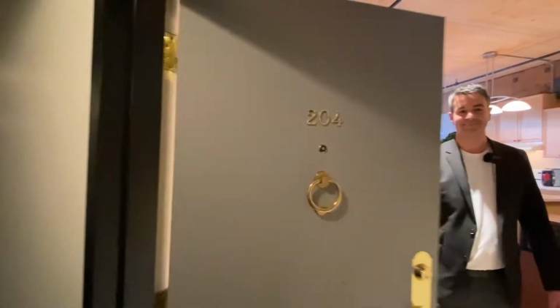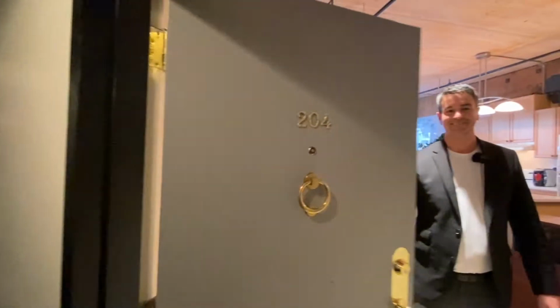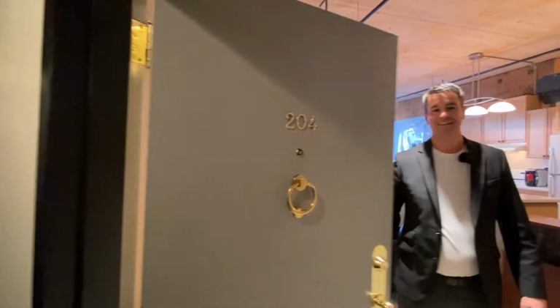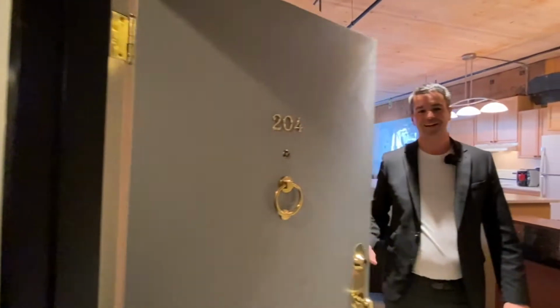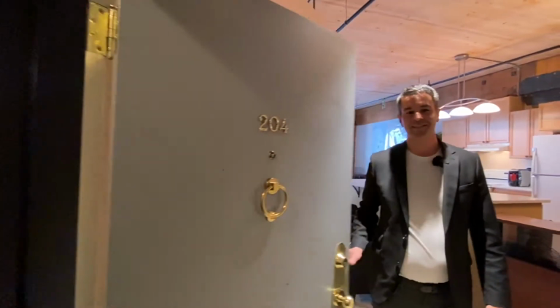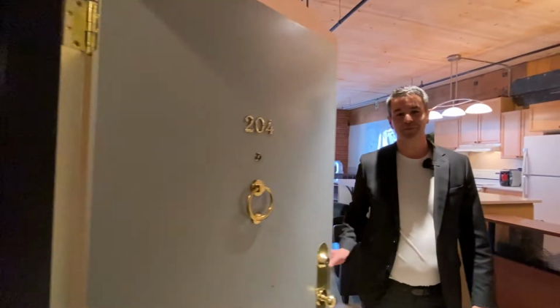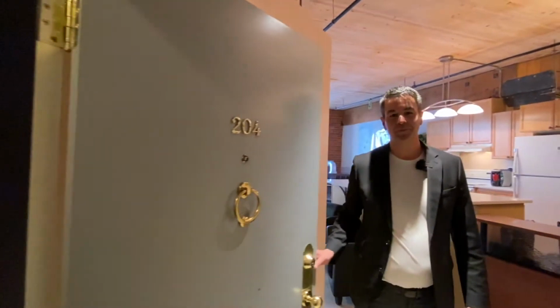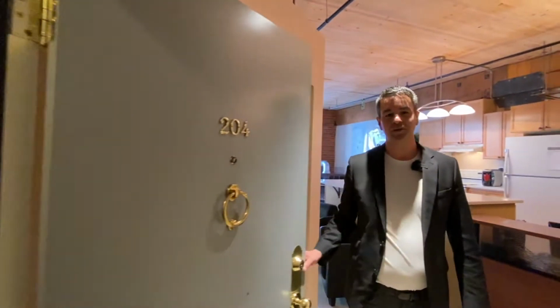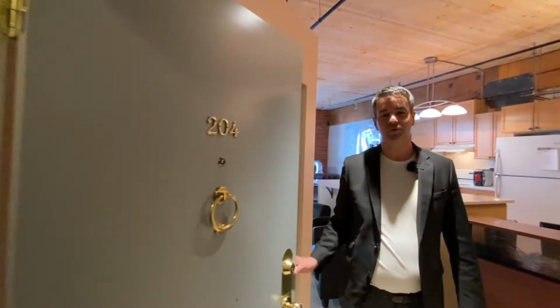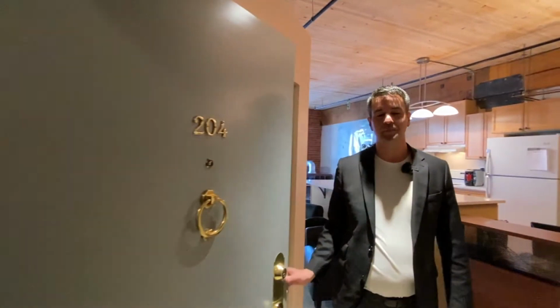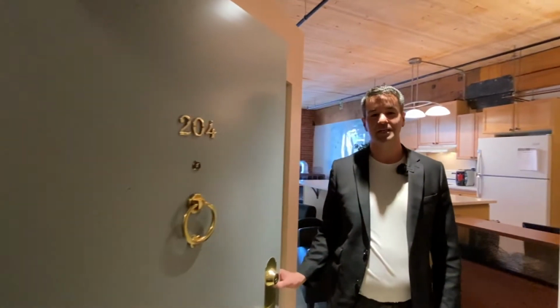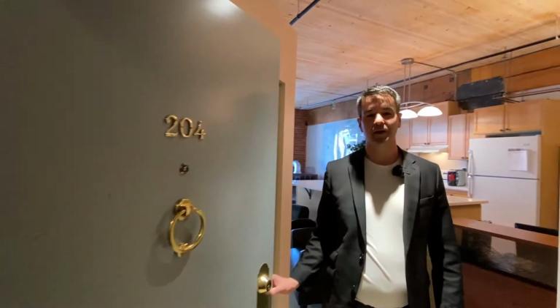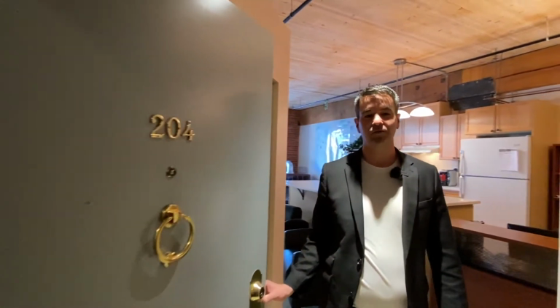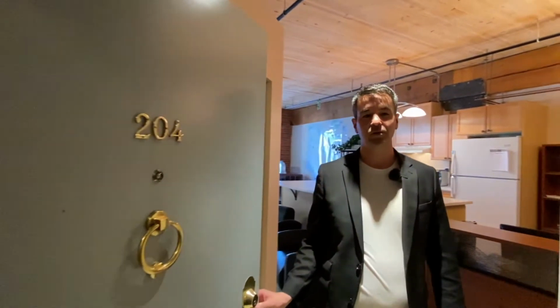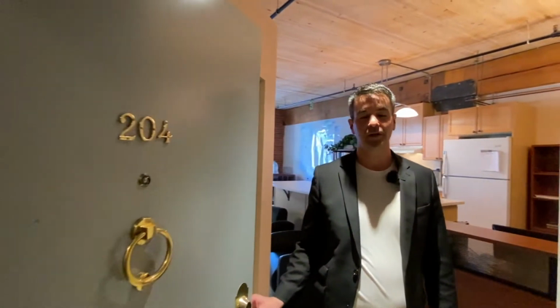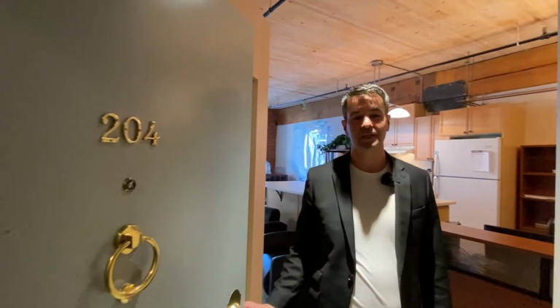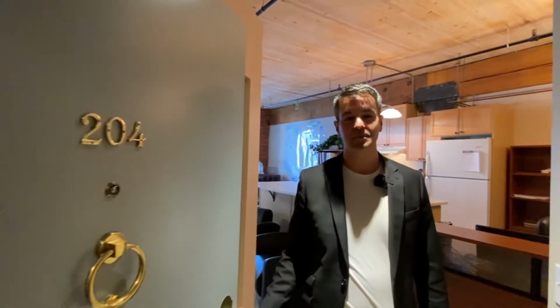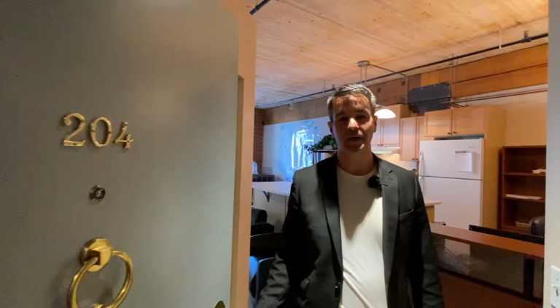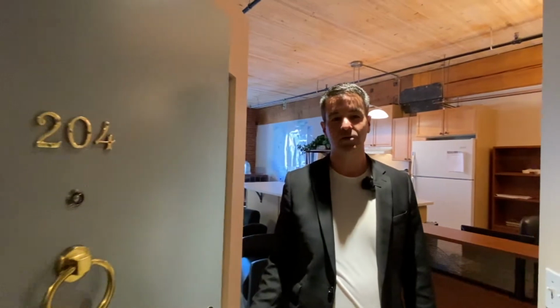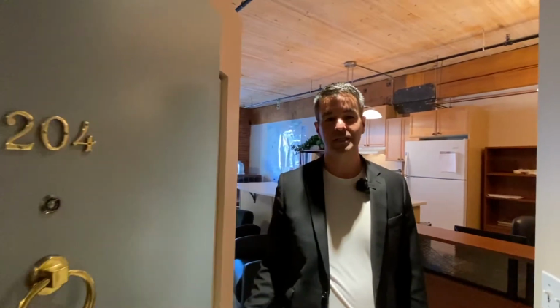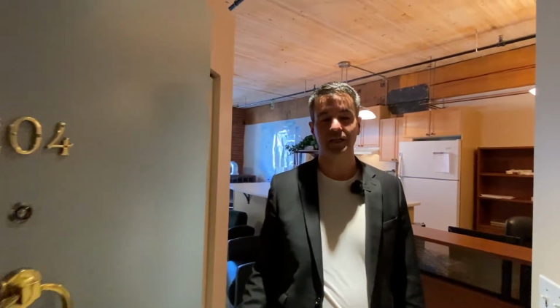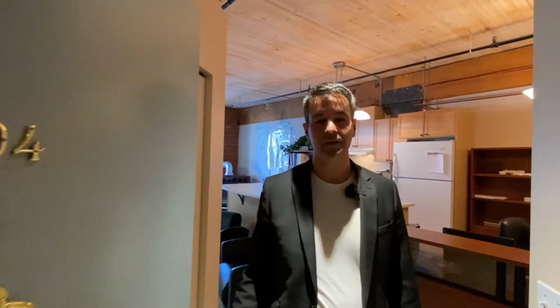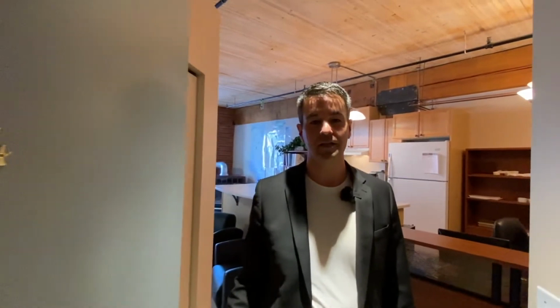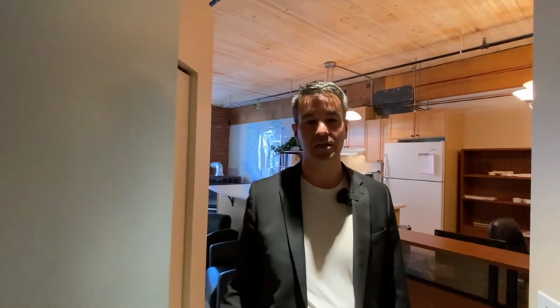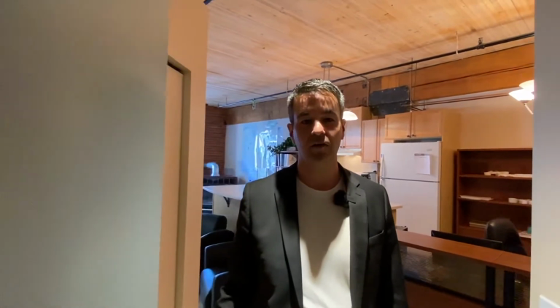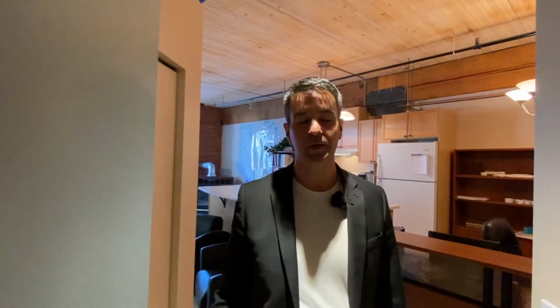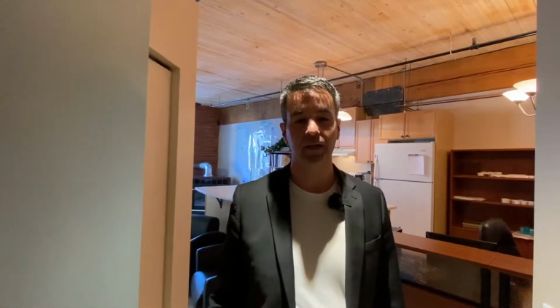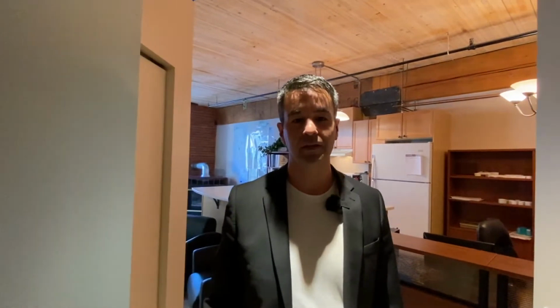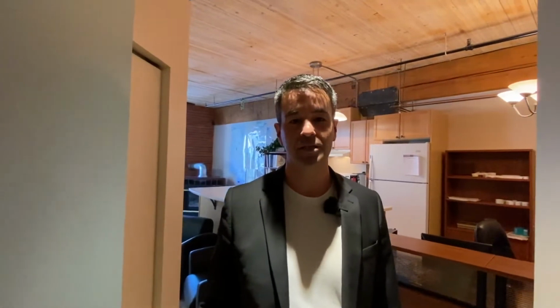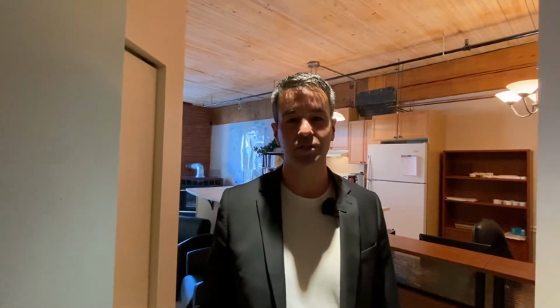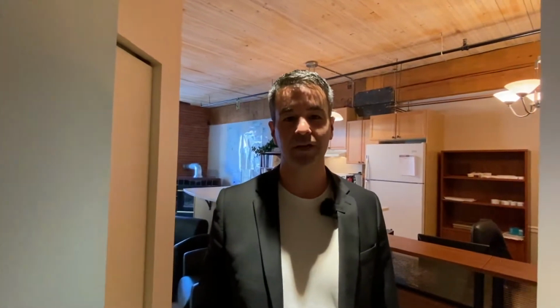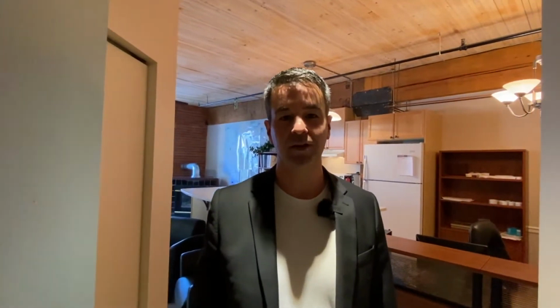Hey guys, I'm Tim Lin with Remax Mountain View, and this is my new listing at the Hudson Loft Building. Let's go check it out.